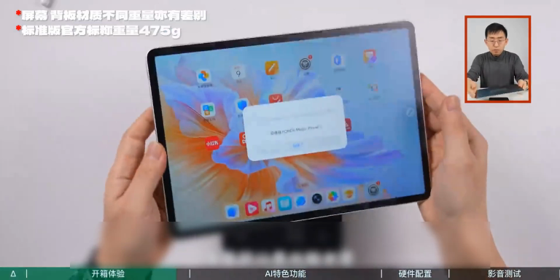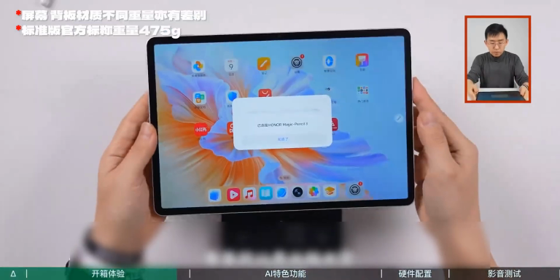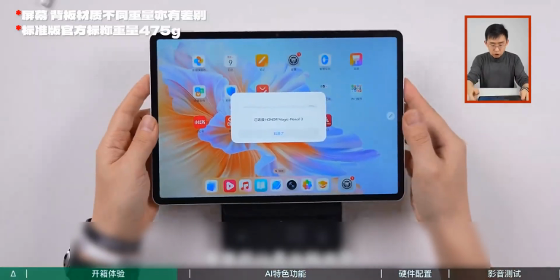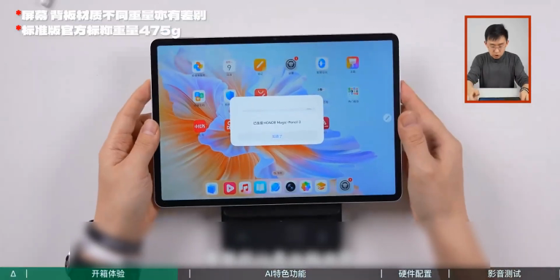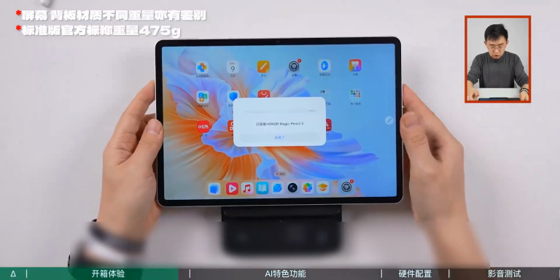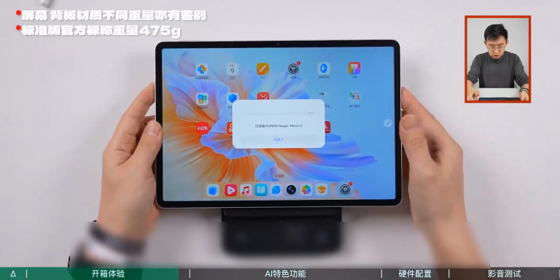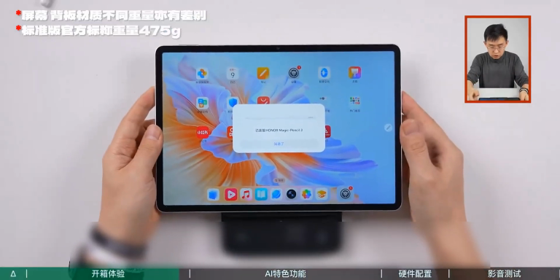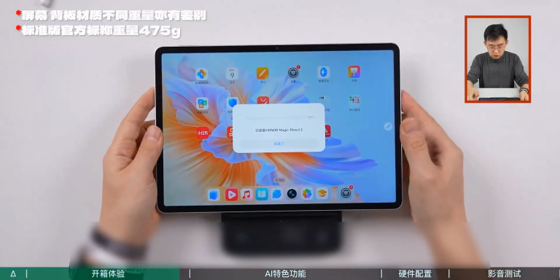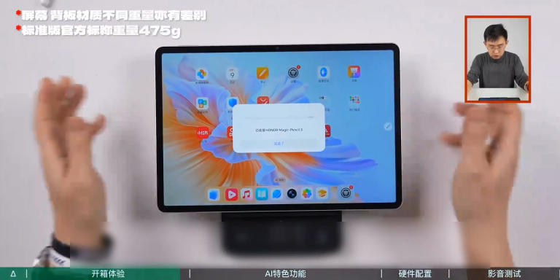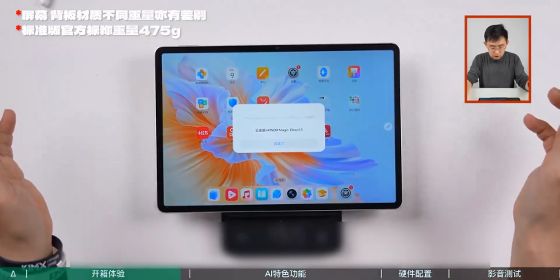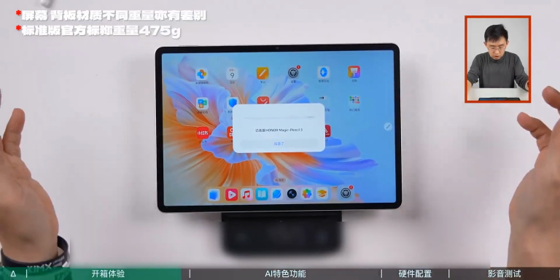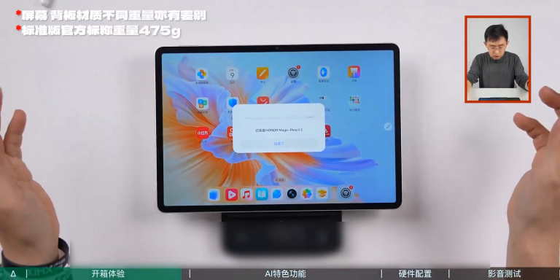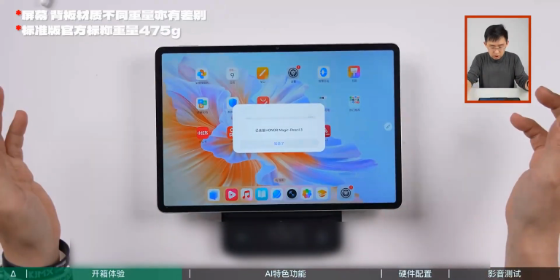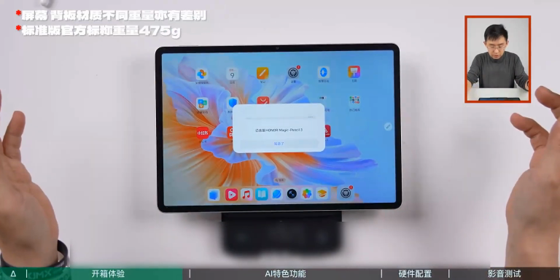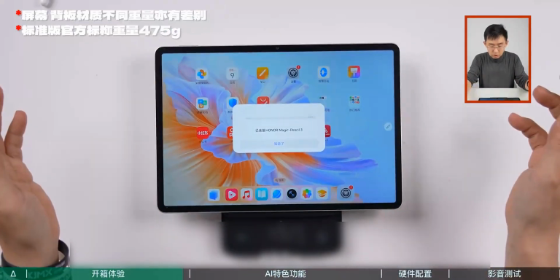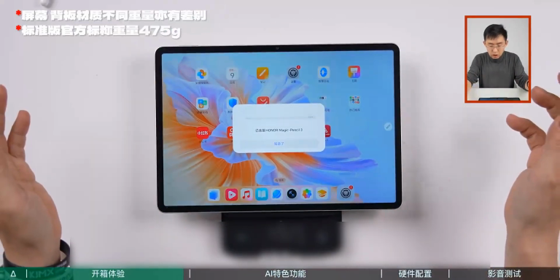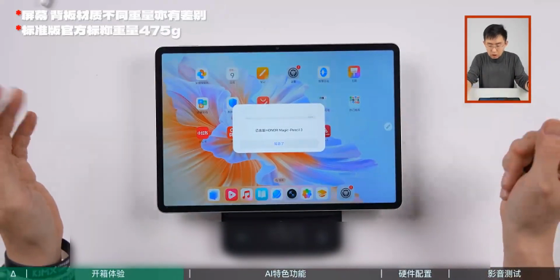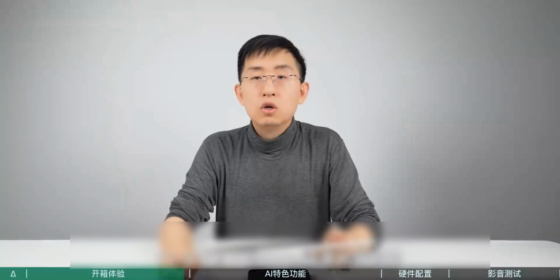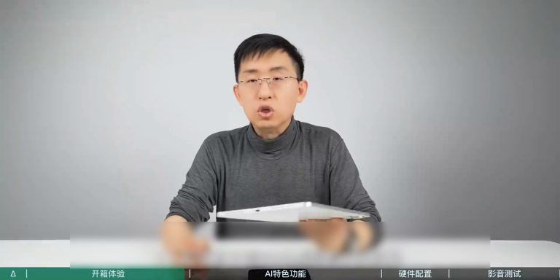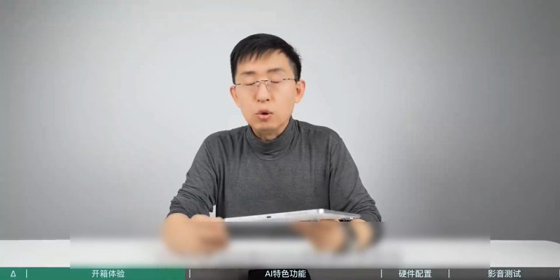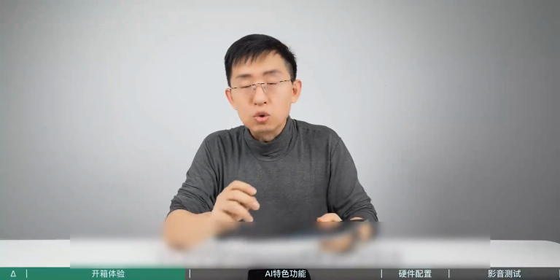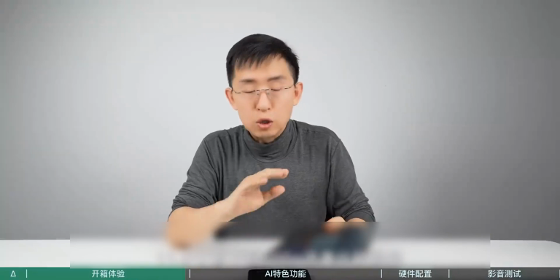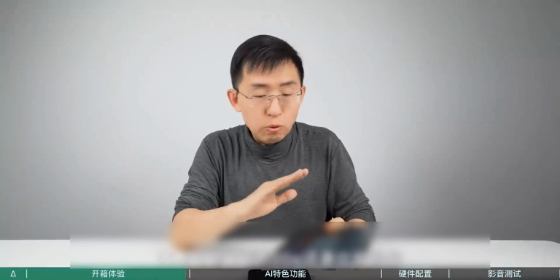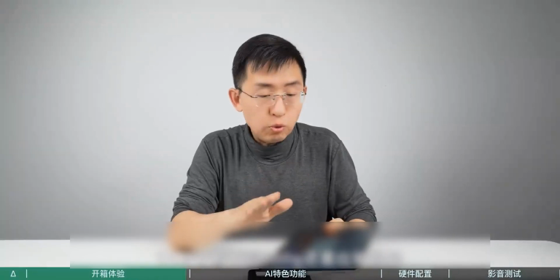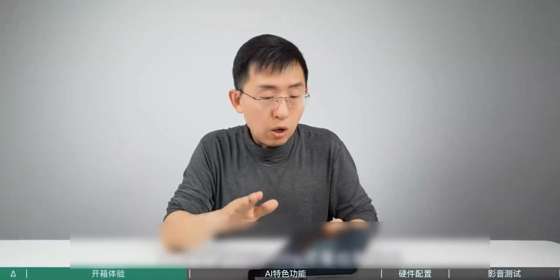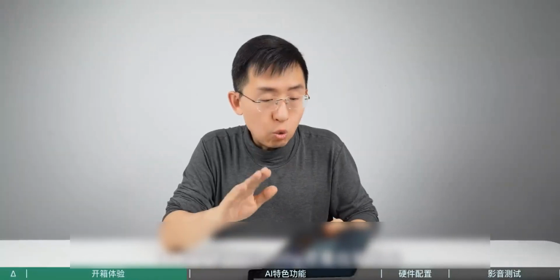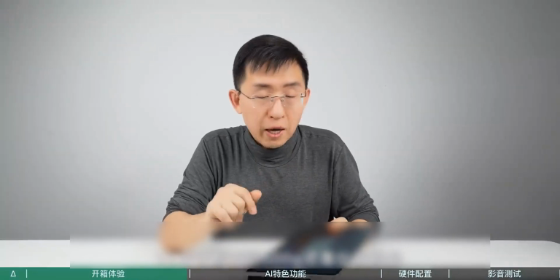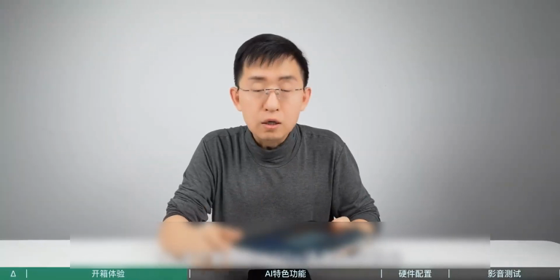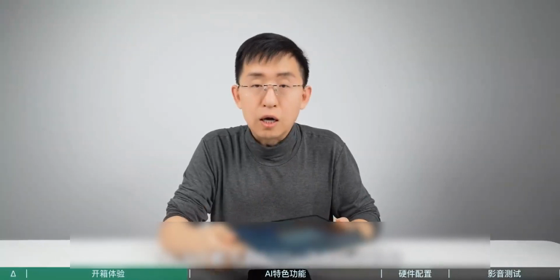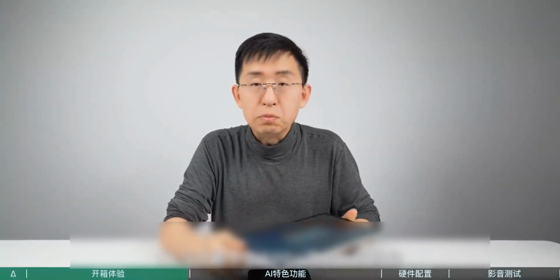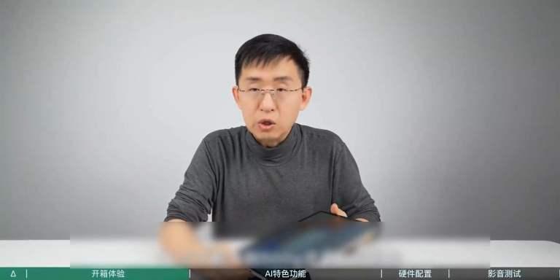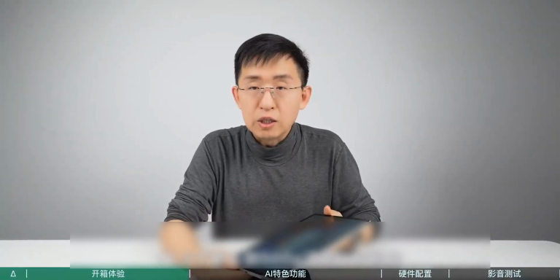Regarding the weight, the soft light version is 492 grams — less than 500 grams for an 11.5-inch tablet, which is still quite light.